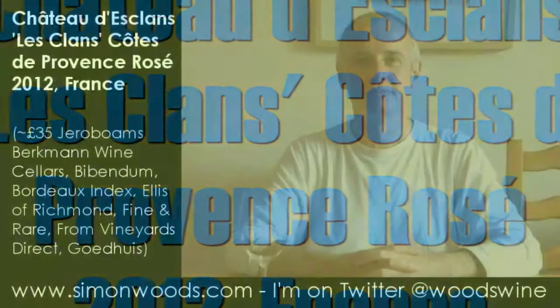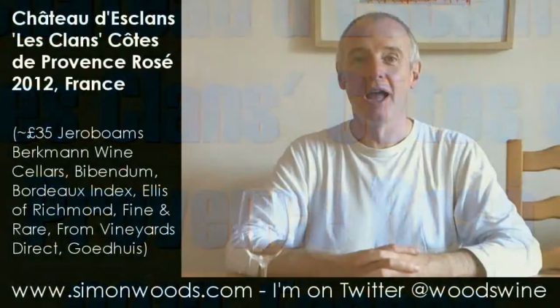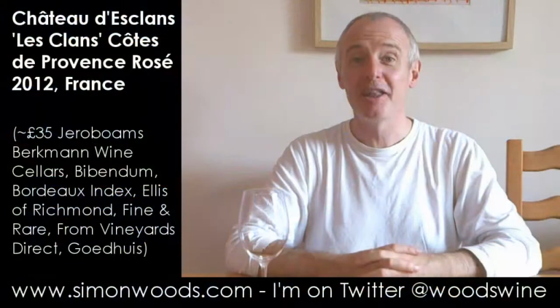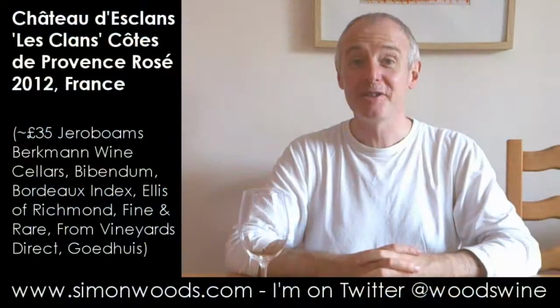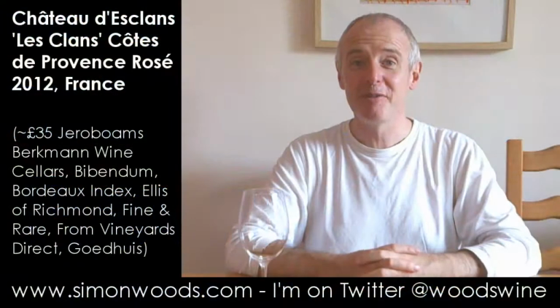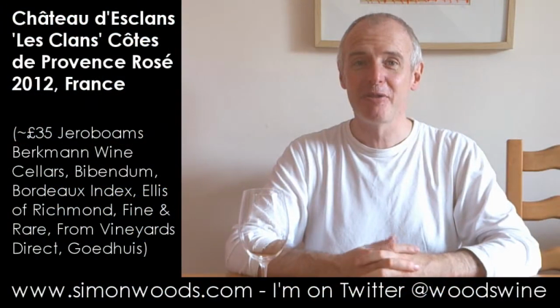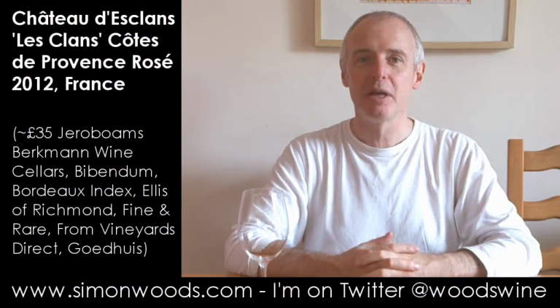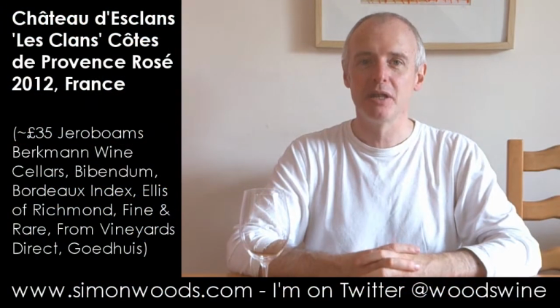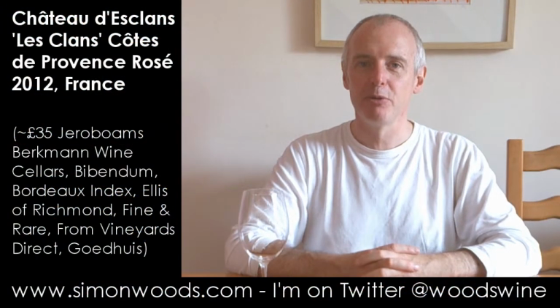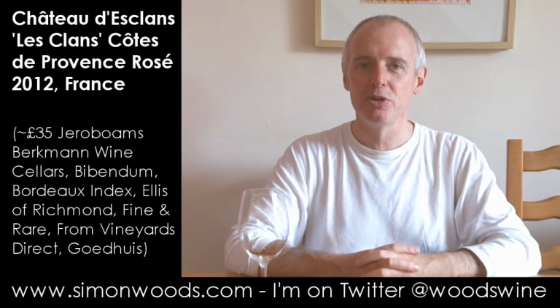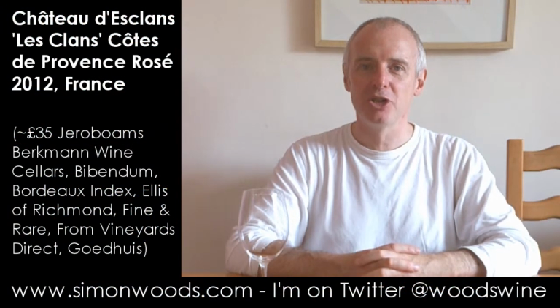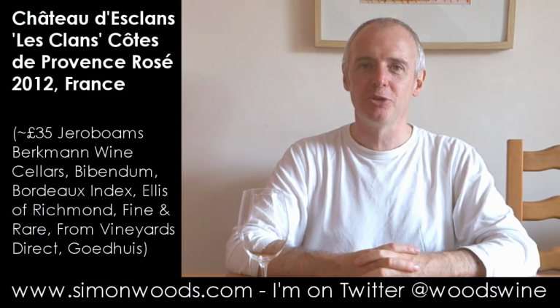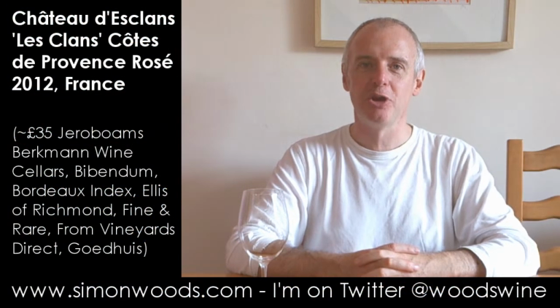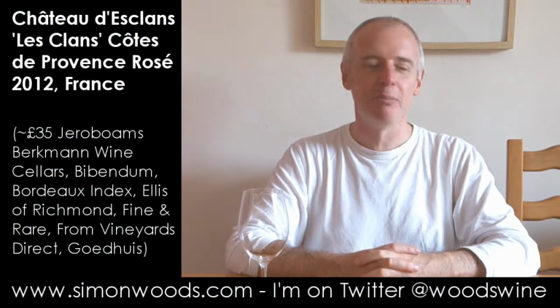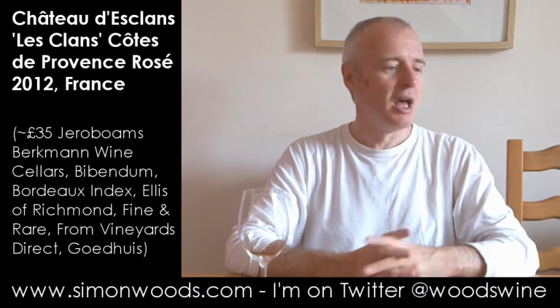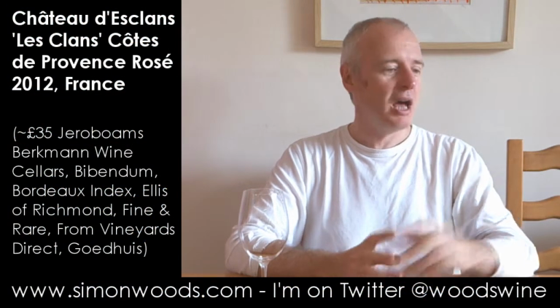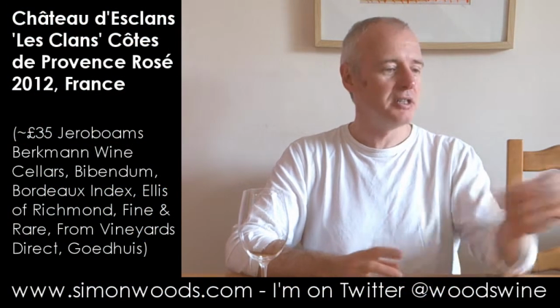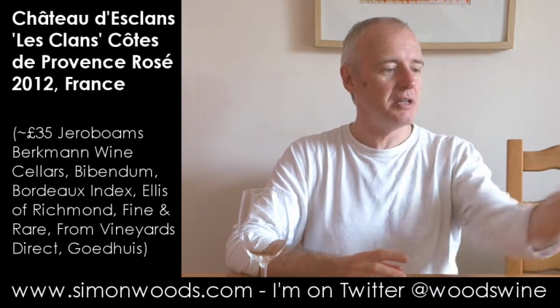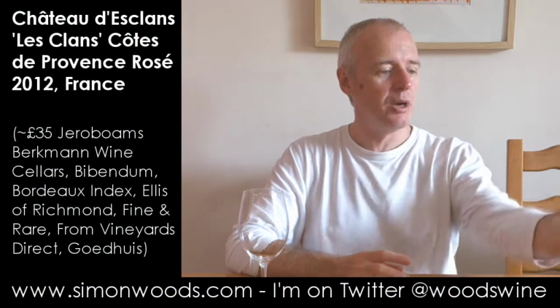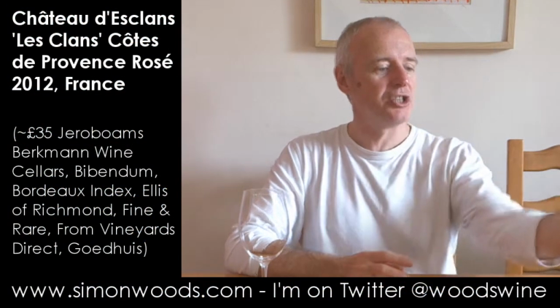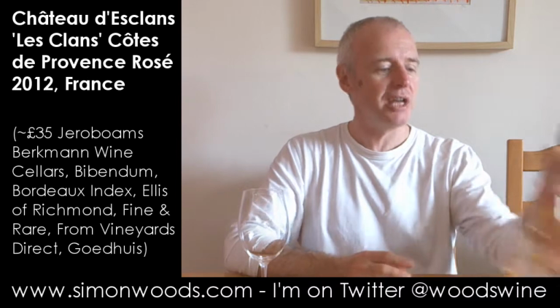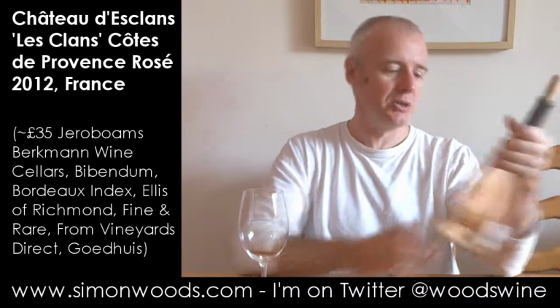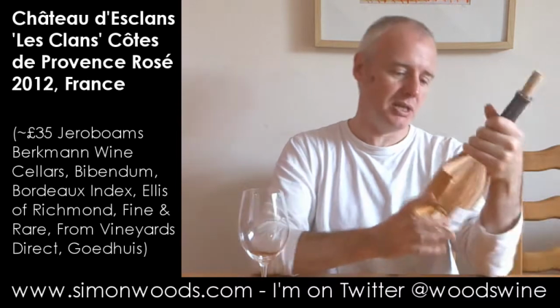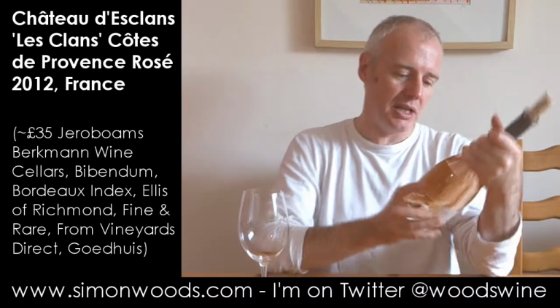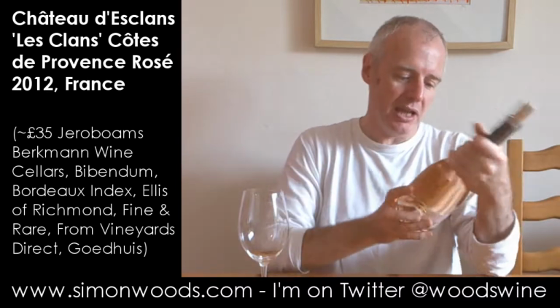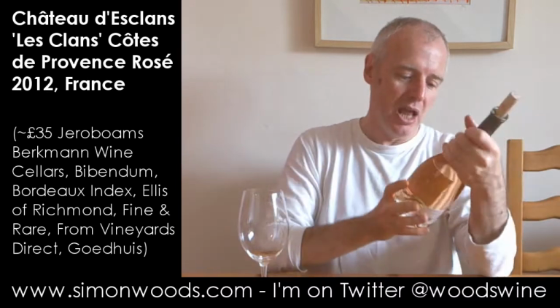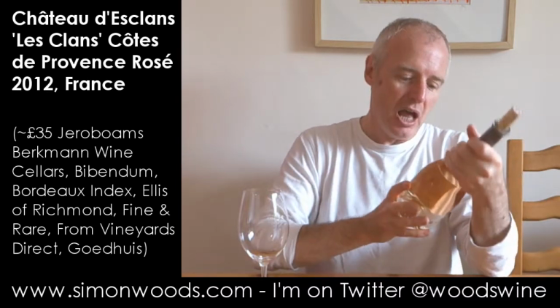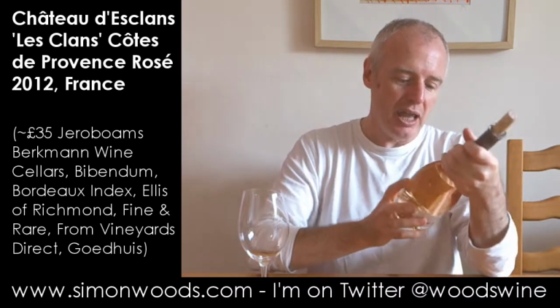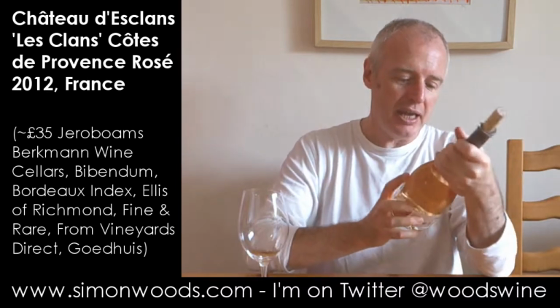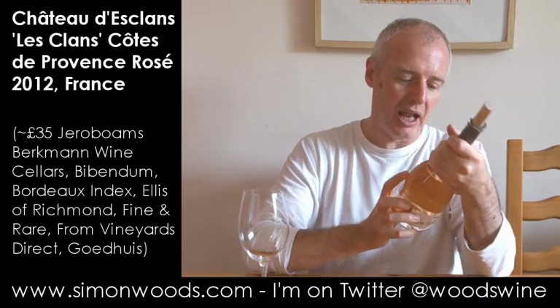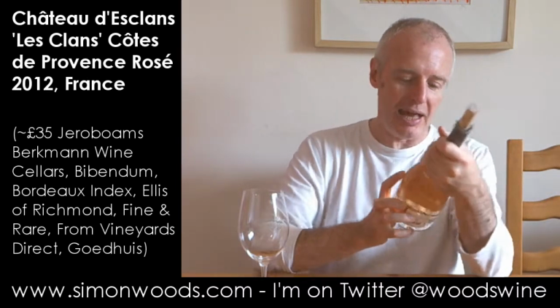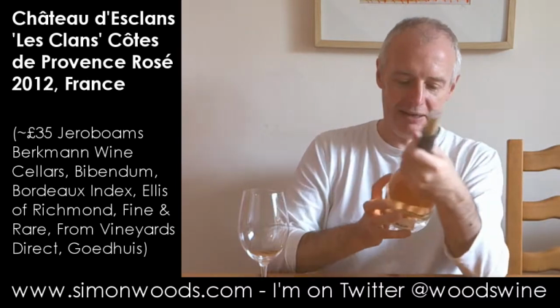Hi there, Simon from simonwood.com. Today's wine: Chateau Desclins, Les Clins.